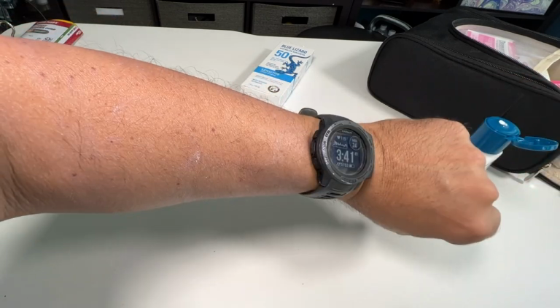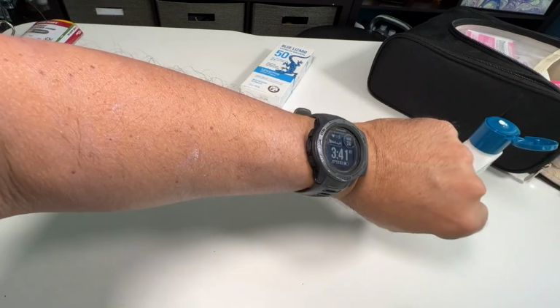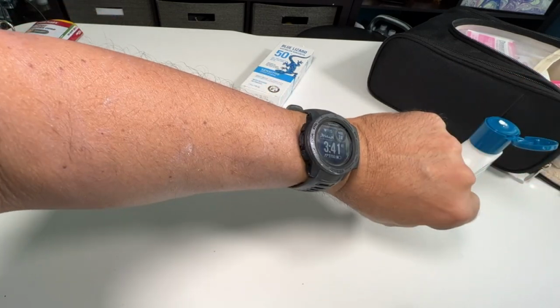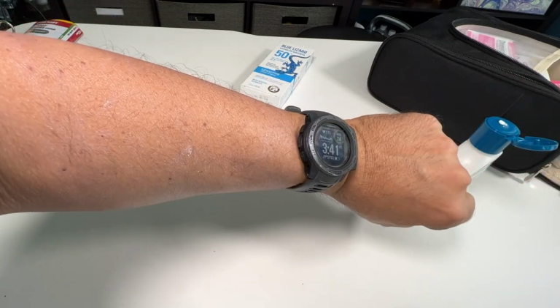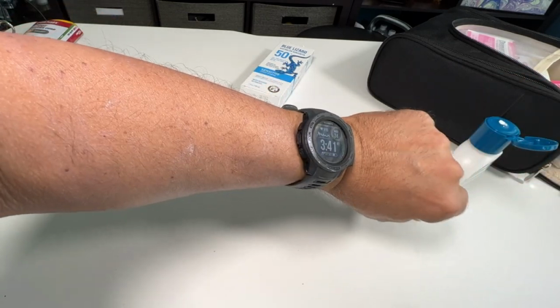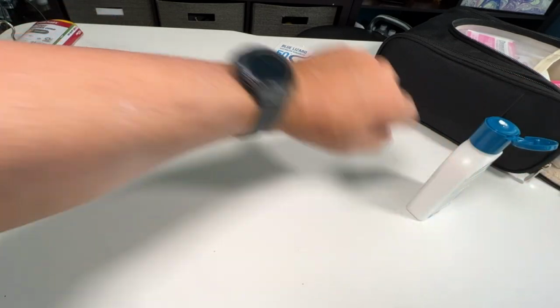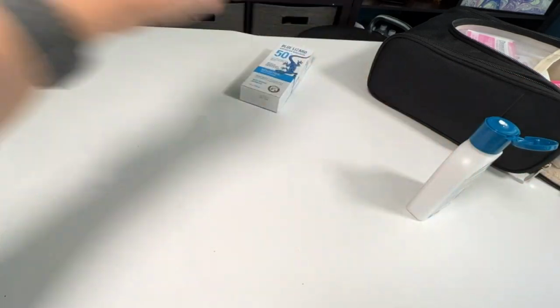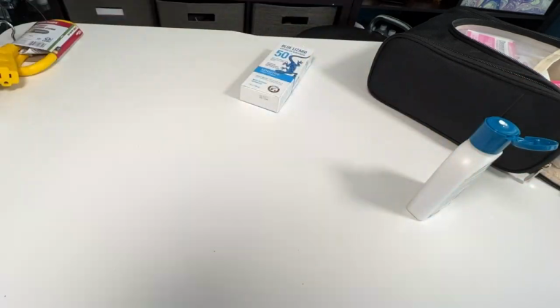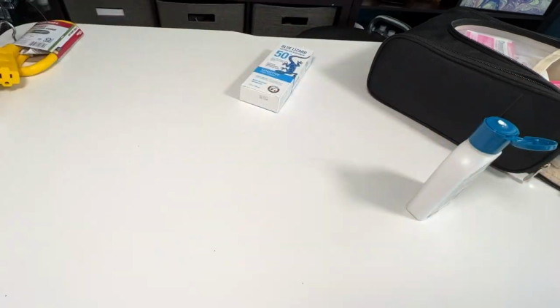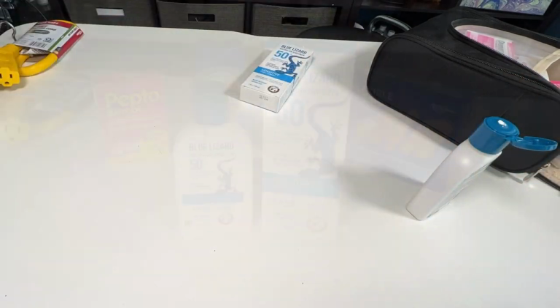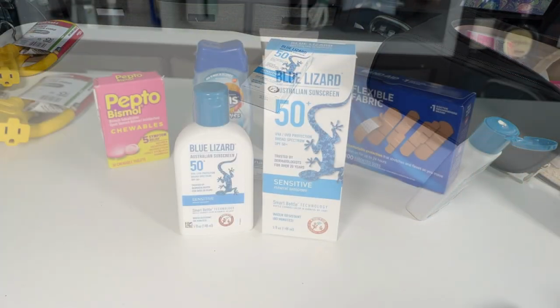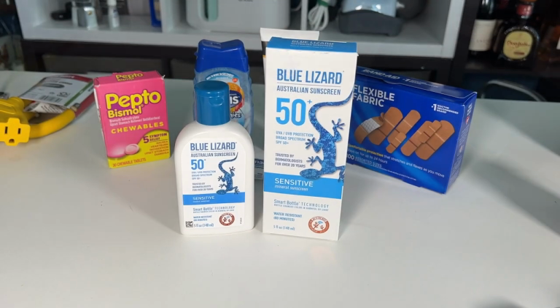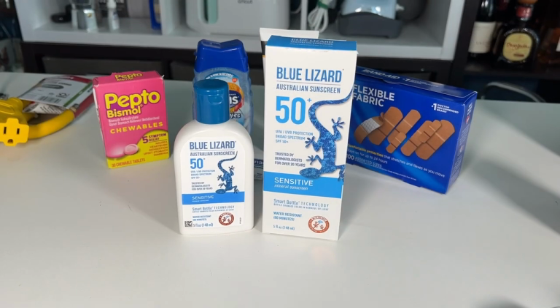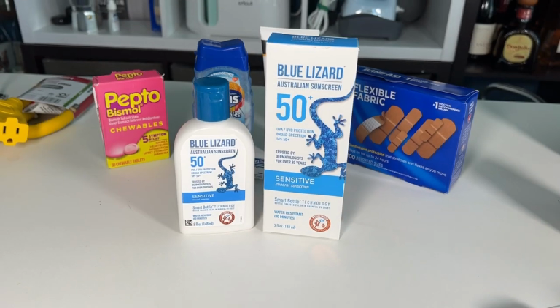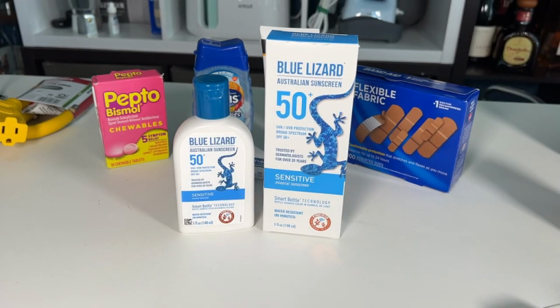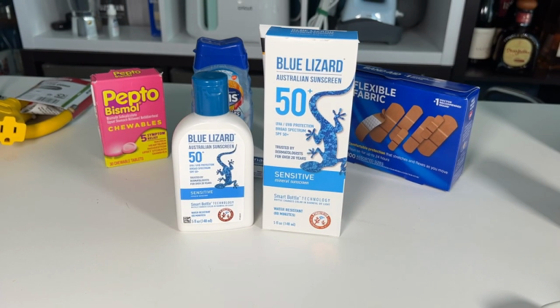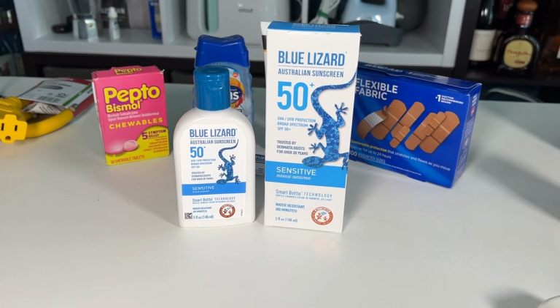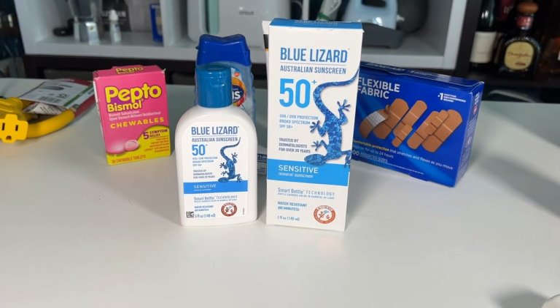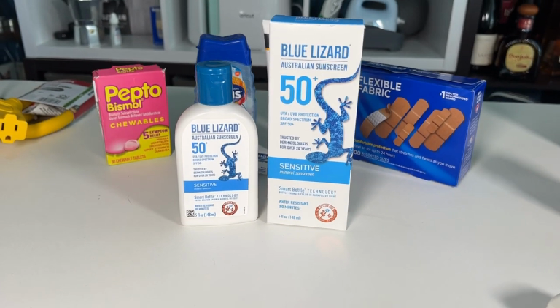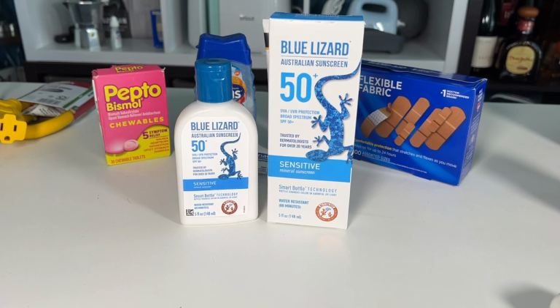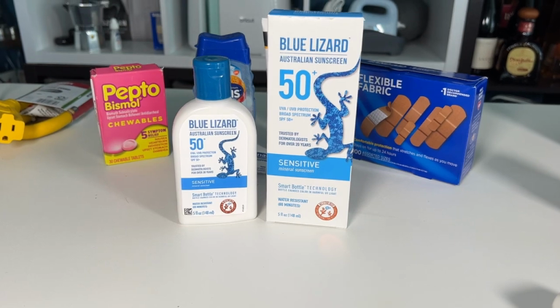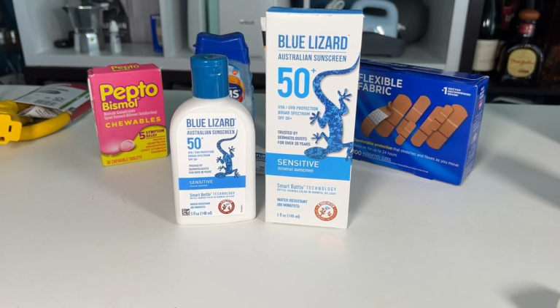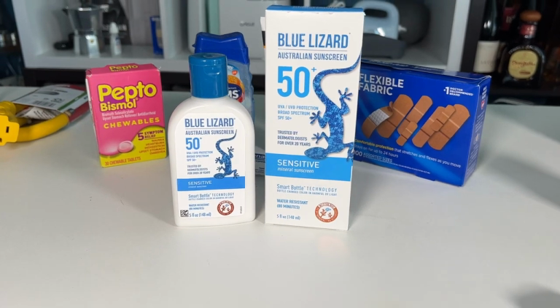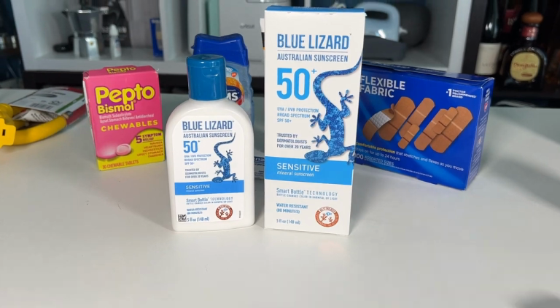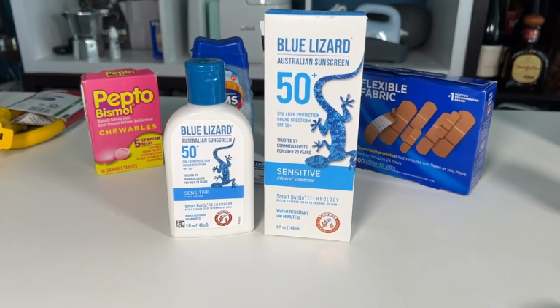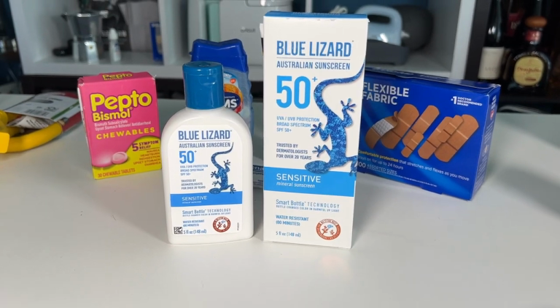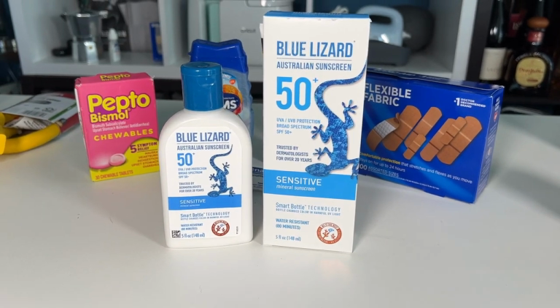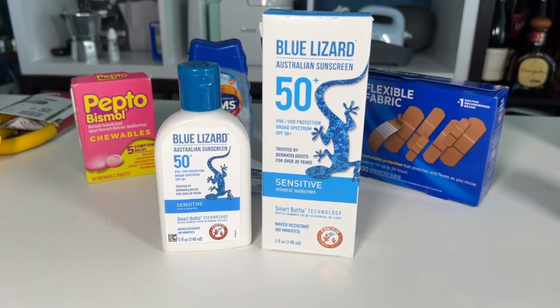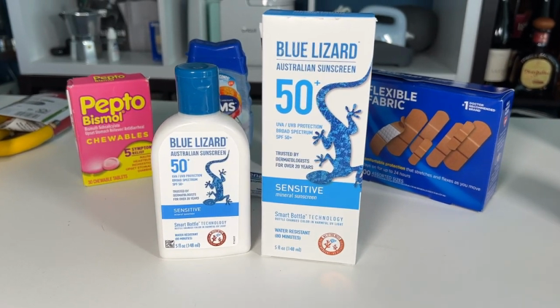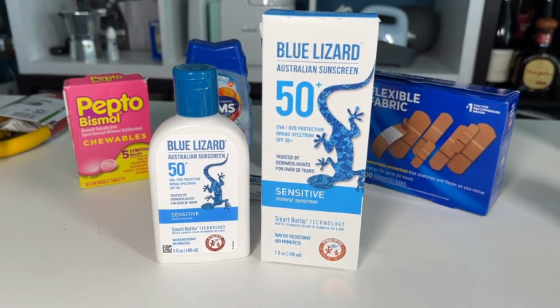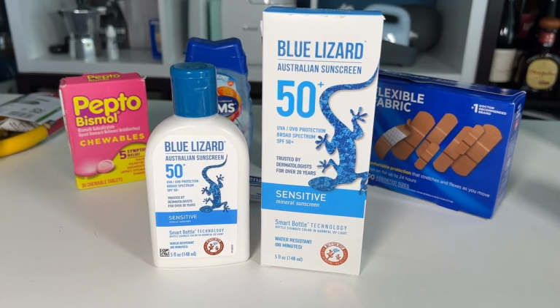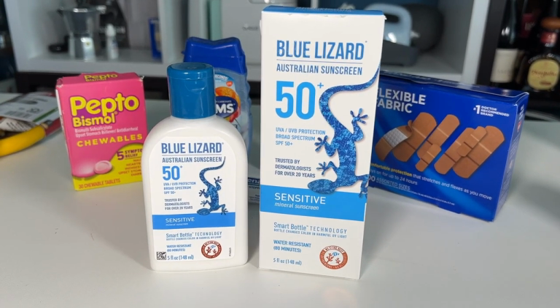So it's the only one we use. We're in love with Blue Lizard Sunscreen — I think you're going to love it too.